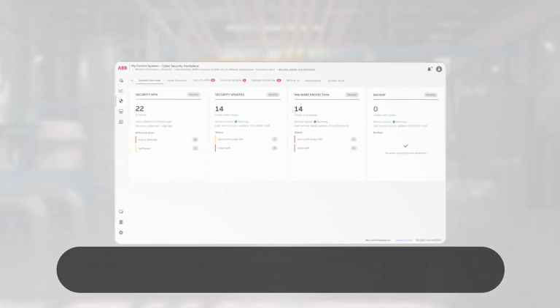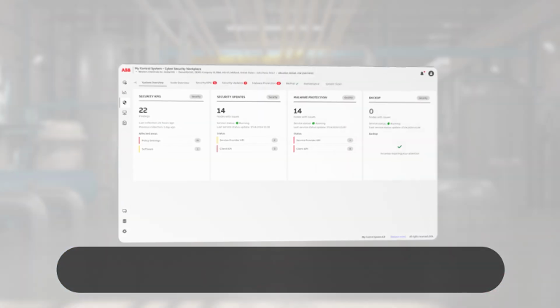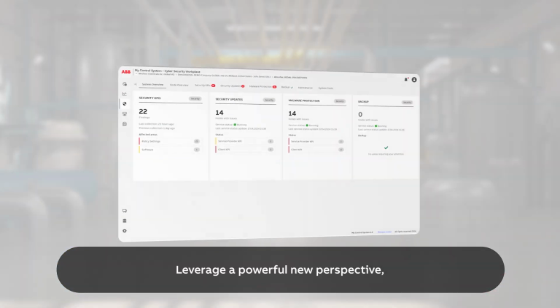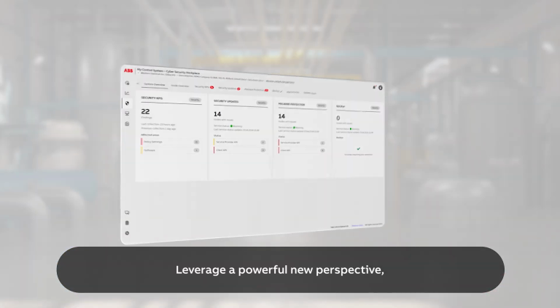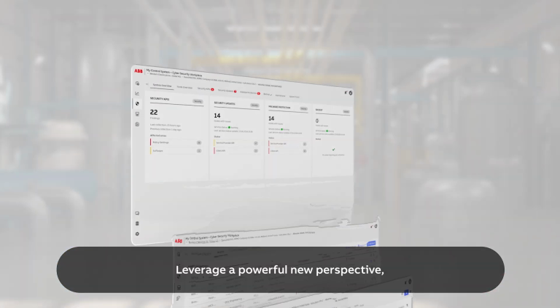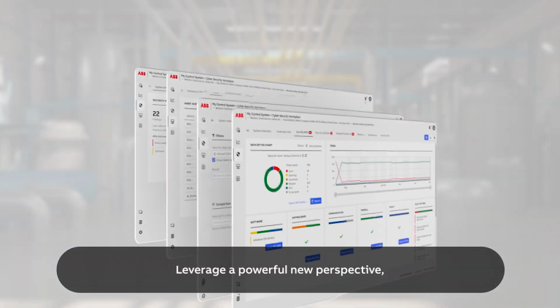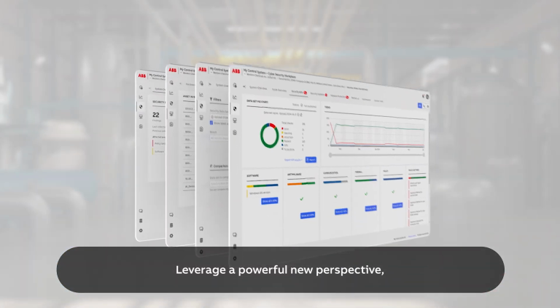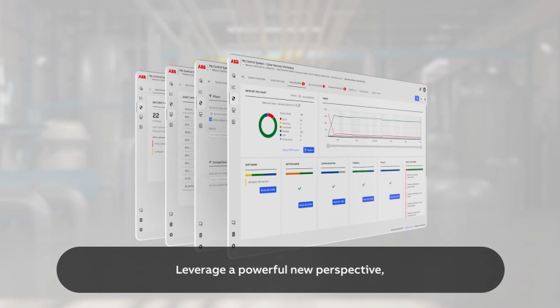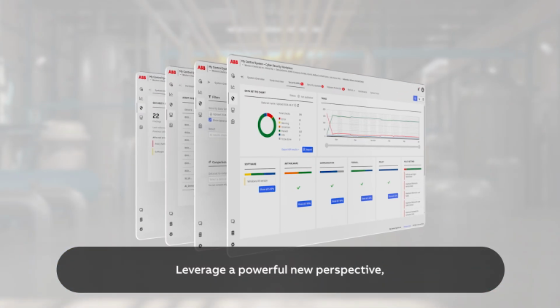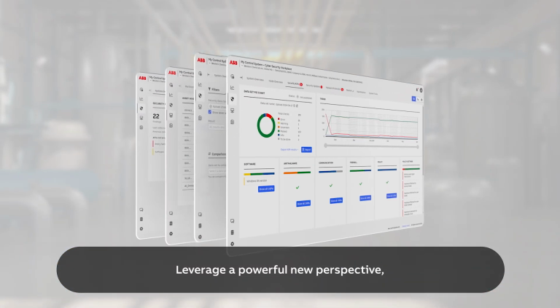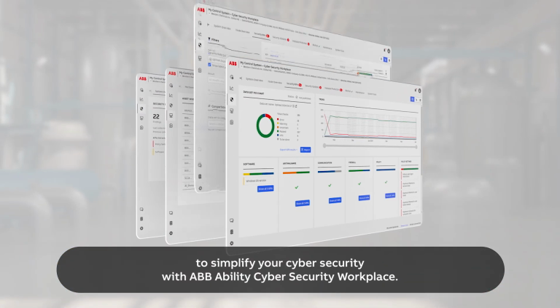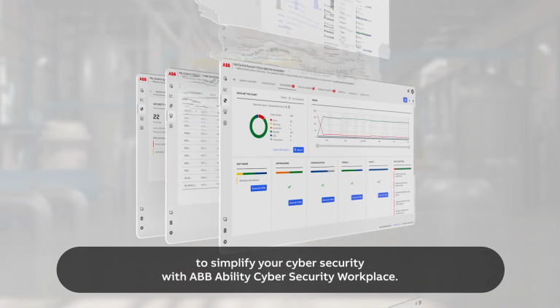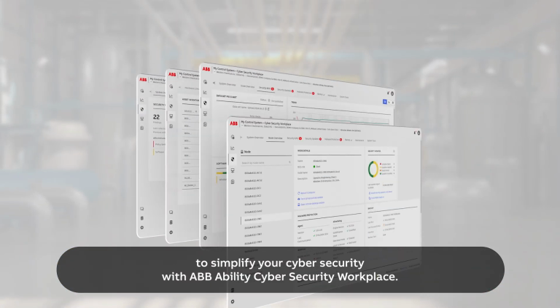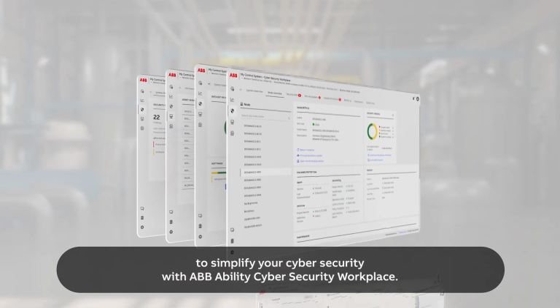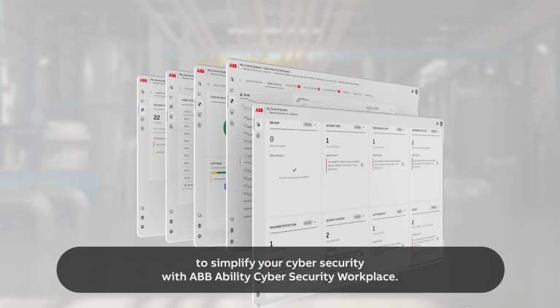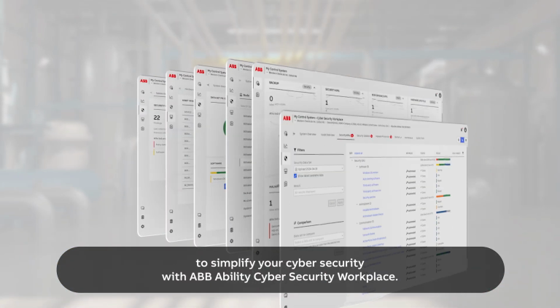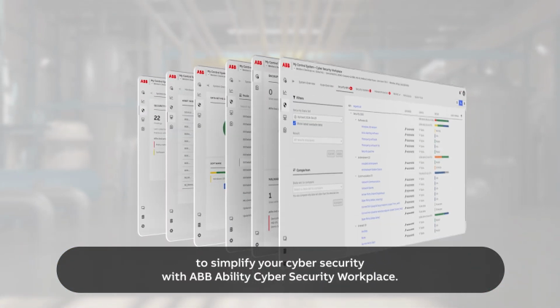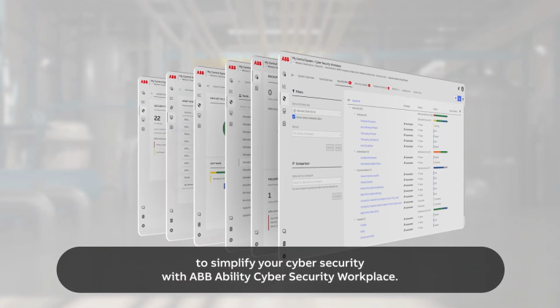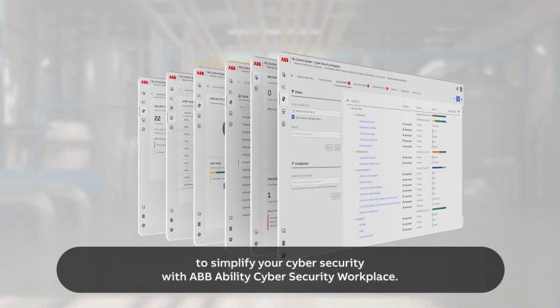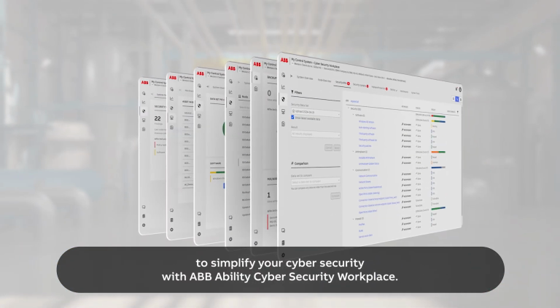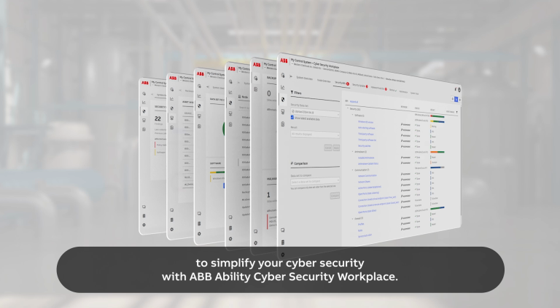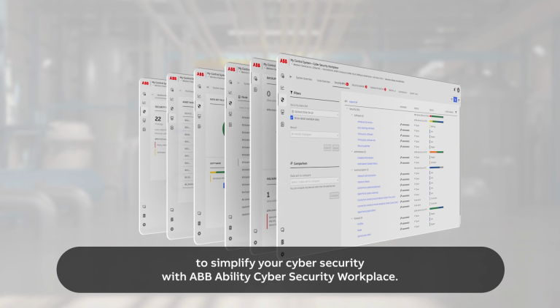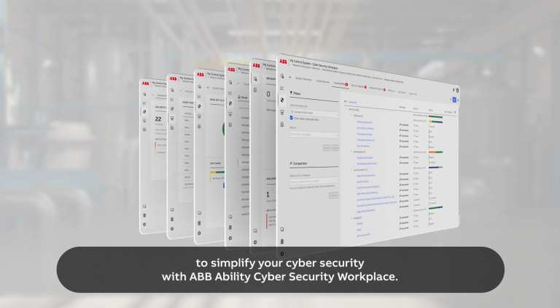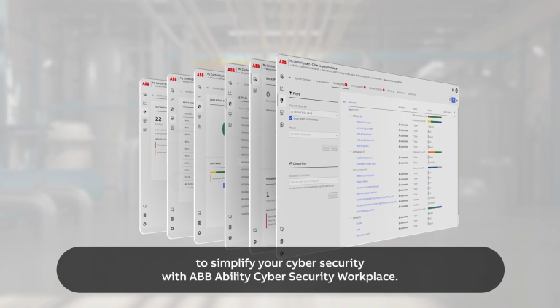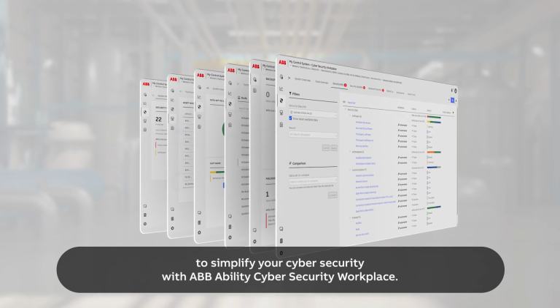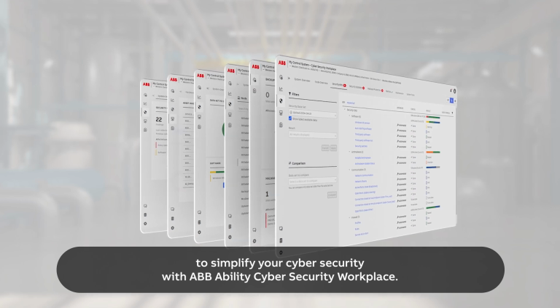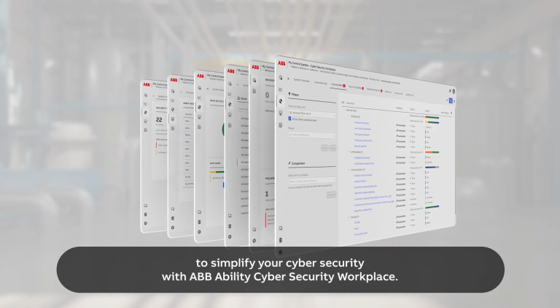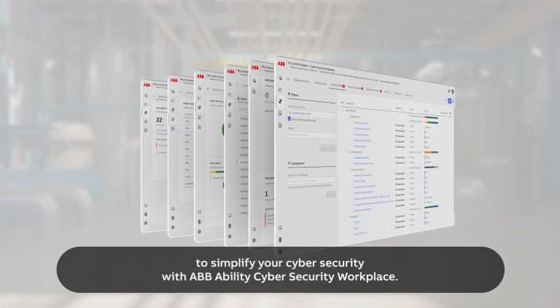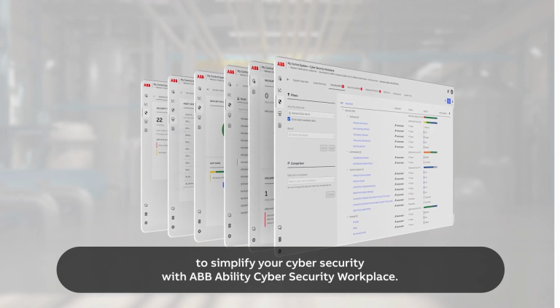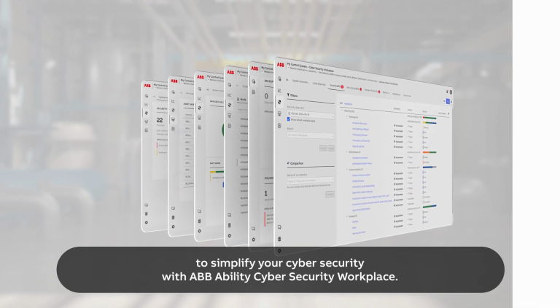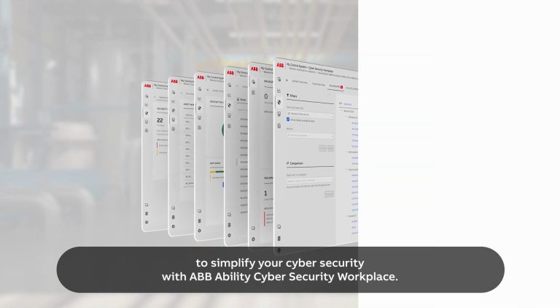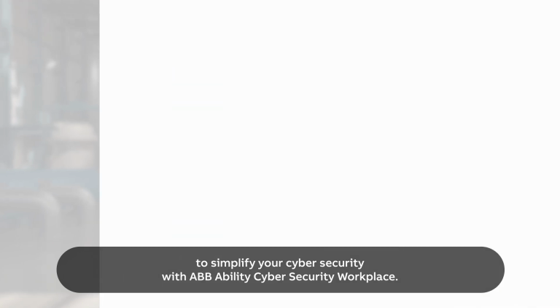Leverage a powerful new perspective to simplify your cybersecurity with ABB Ability Cybersecurity Workplace.